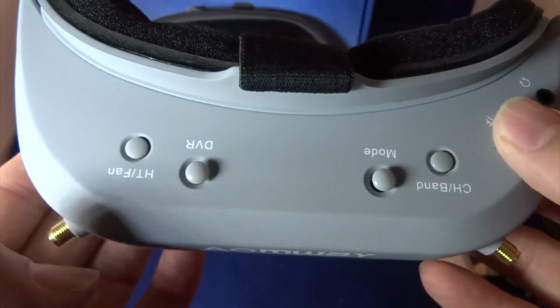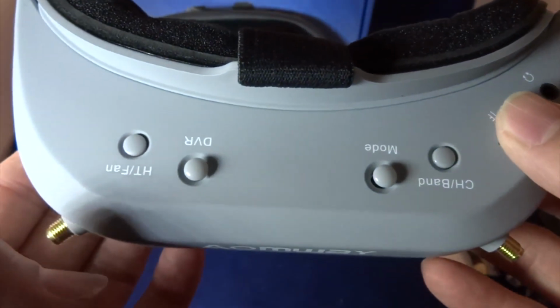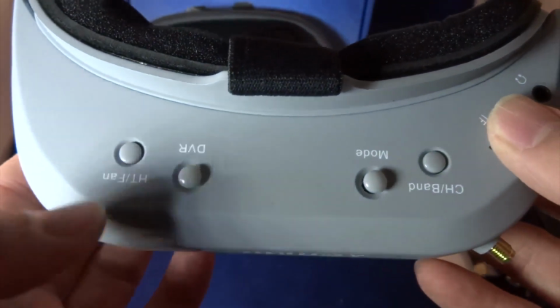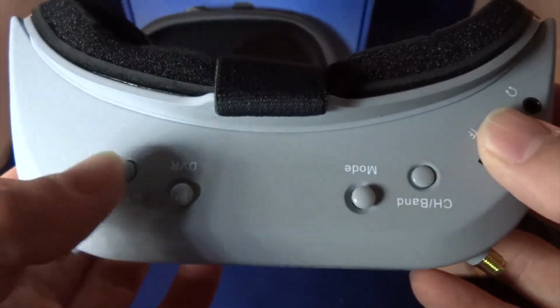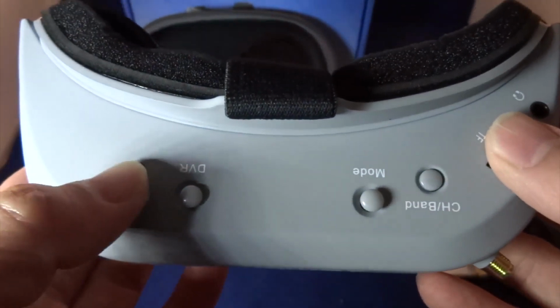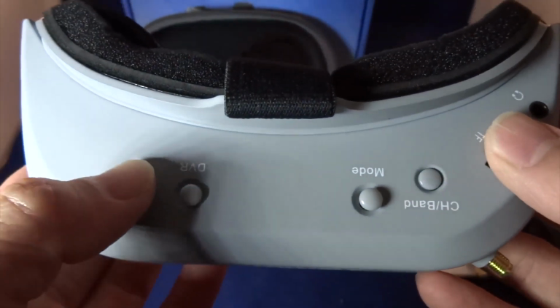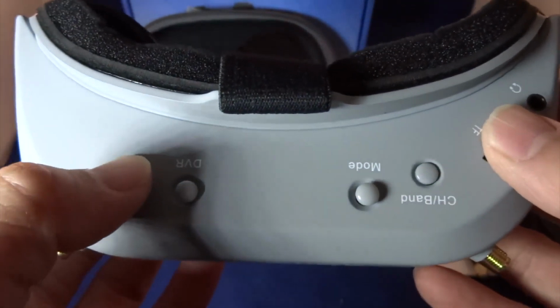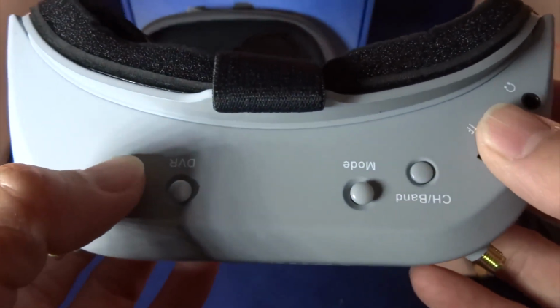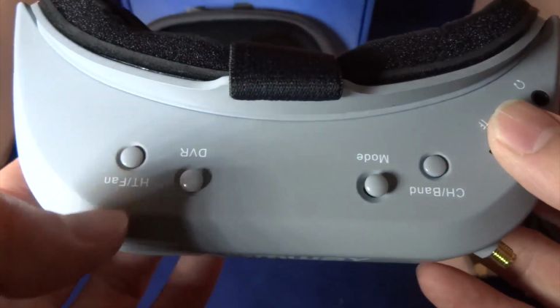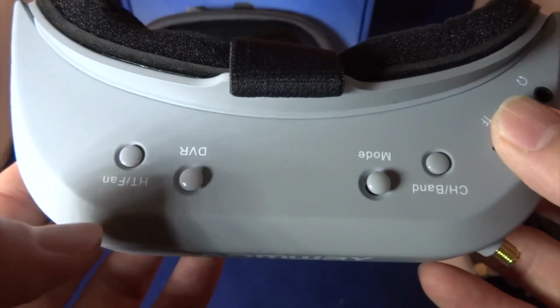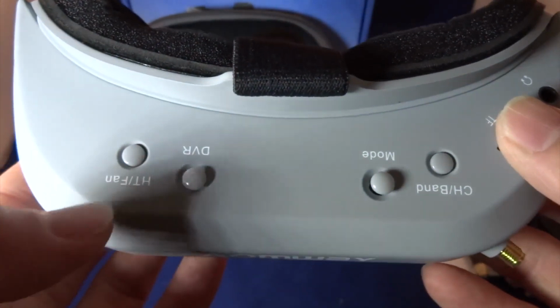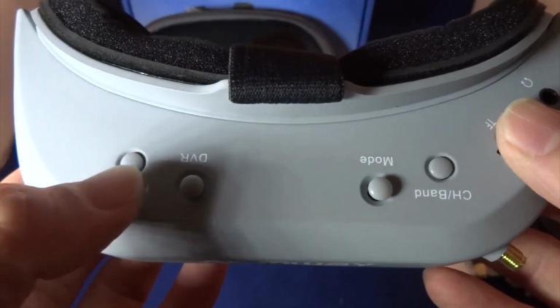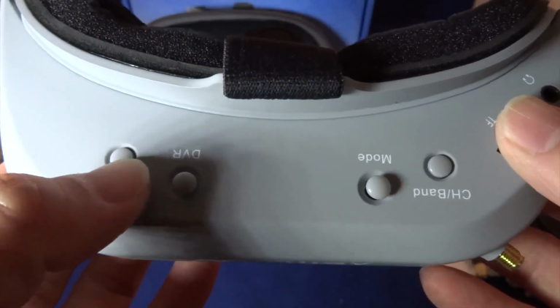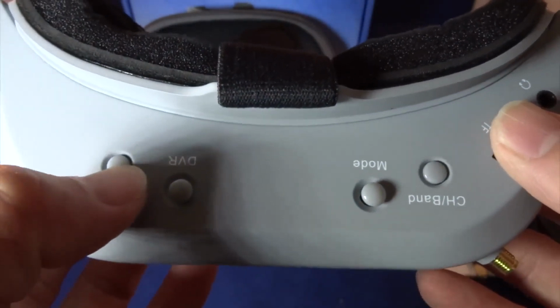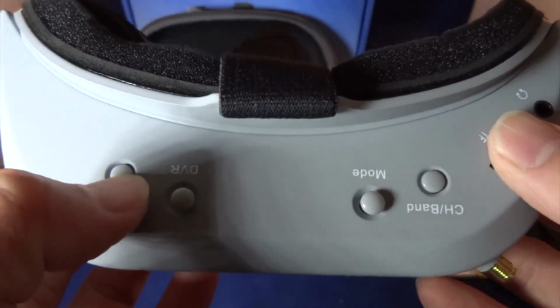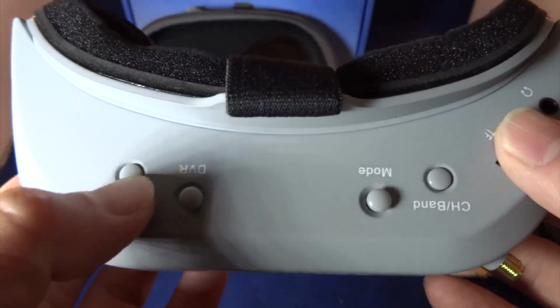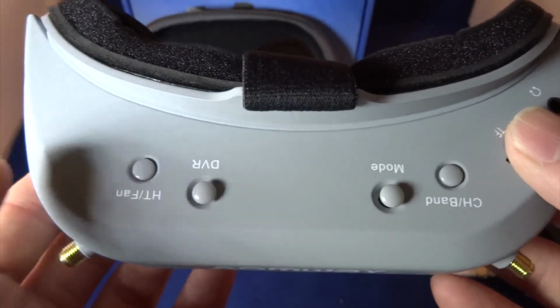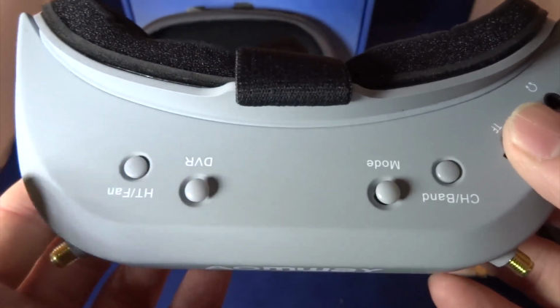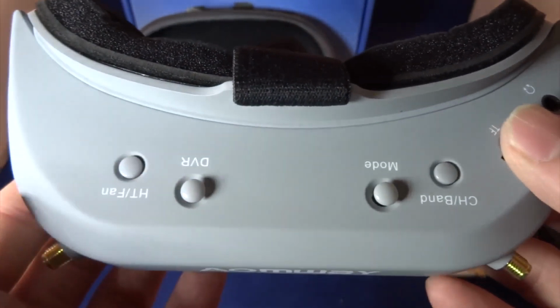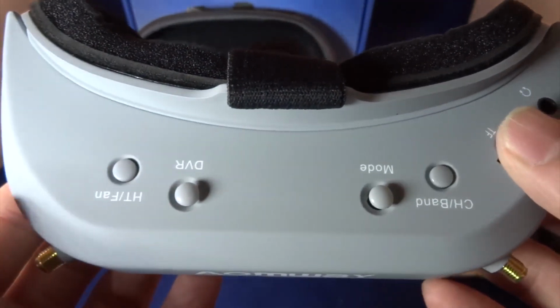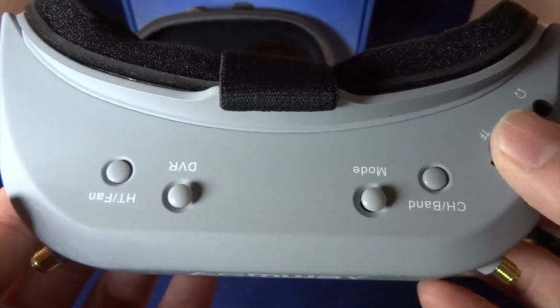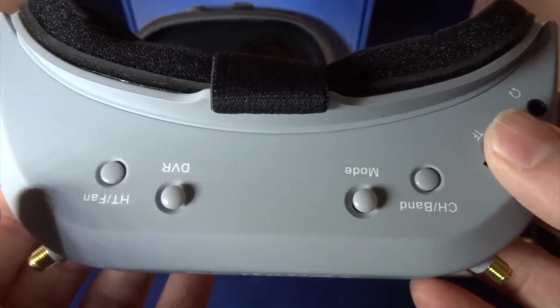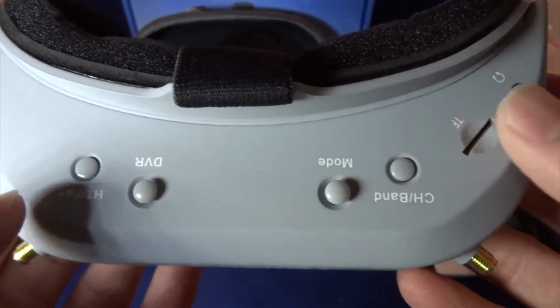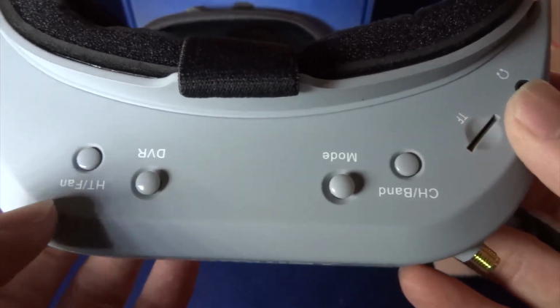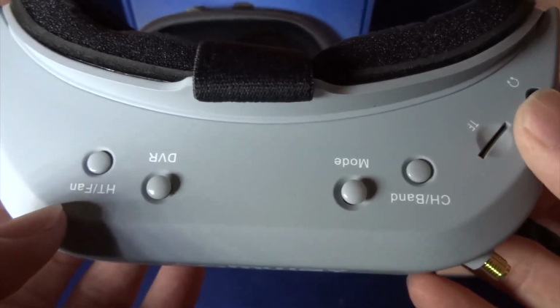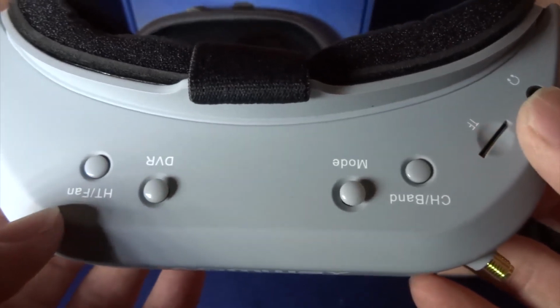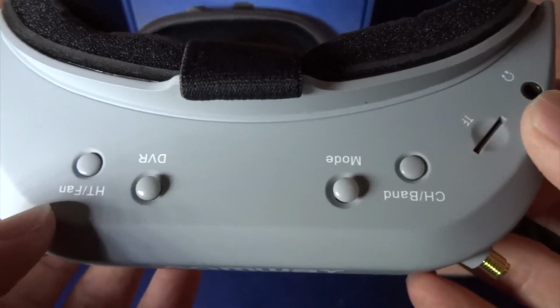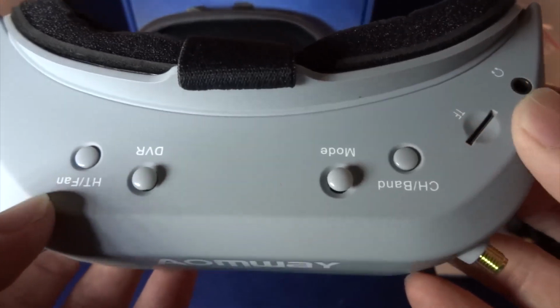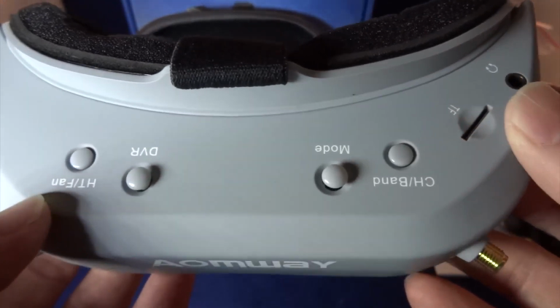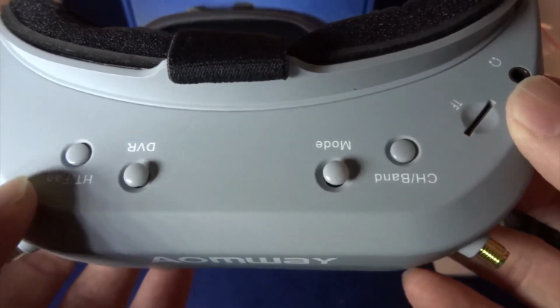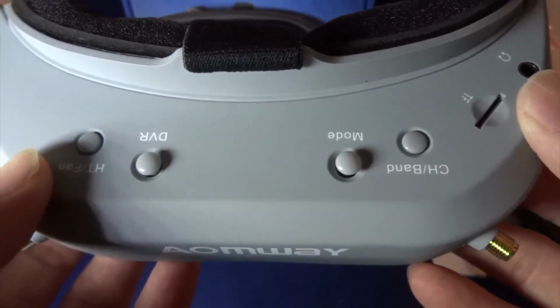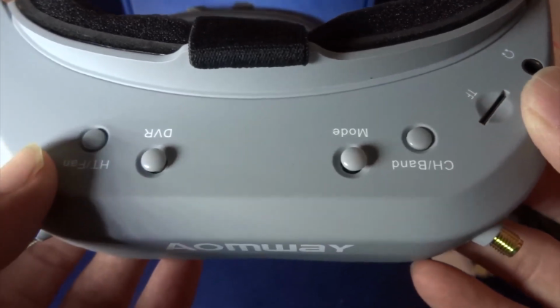This port is for head tracking or the fan. If you press this button for the fan, the fan will turn on for 10 minutes.